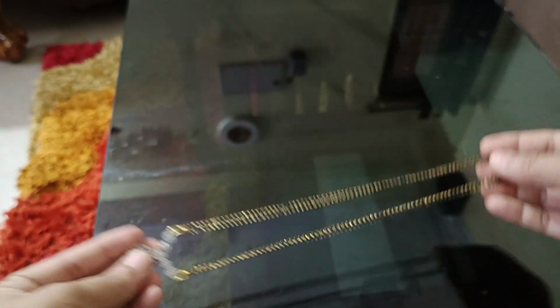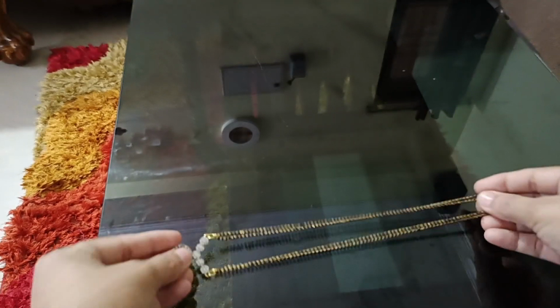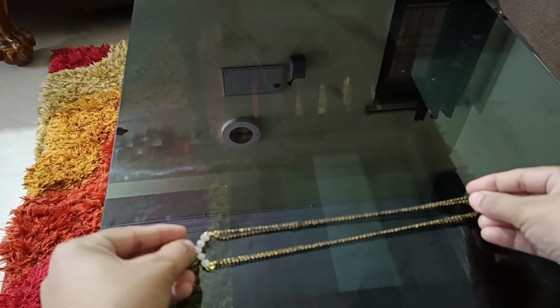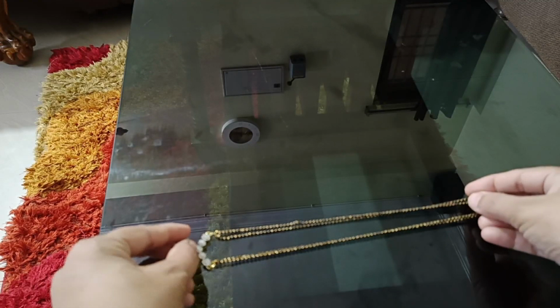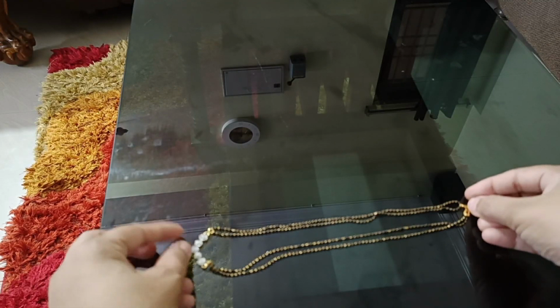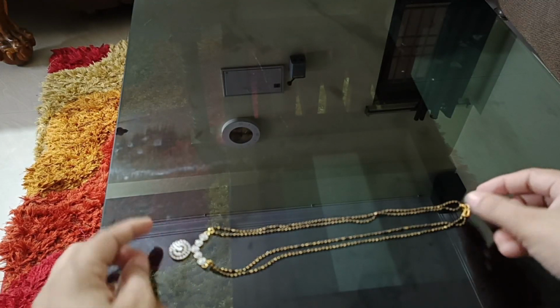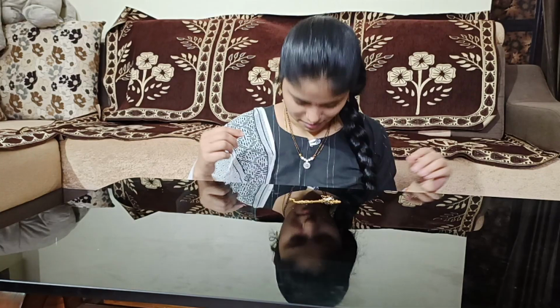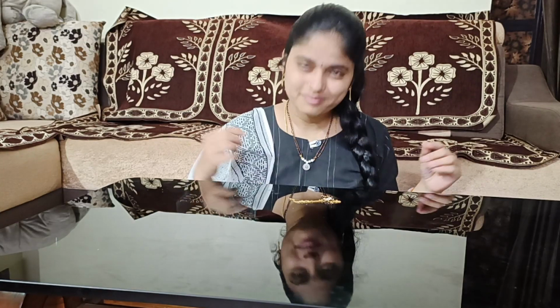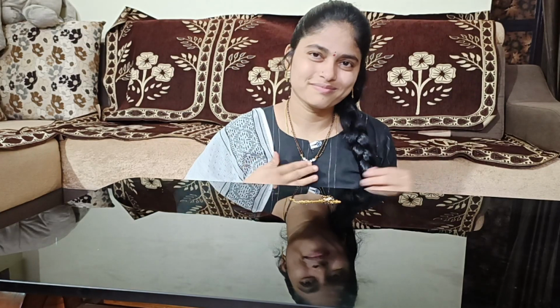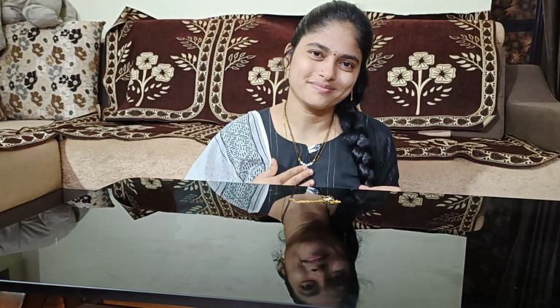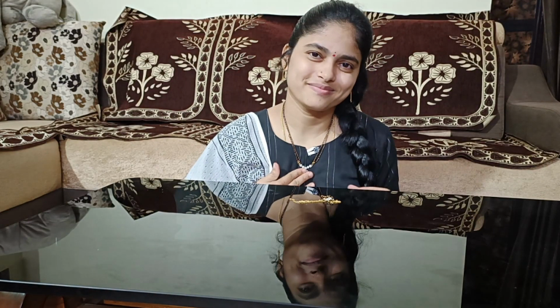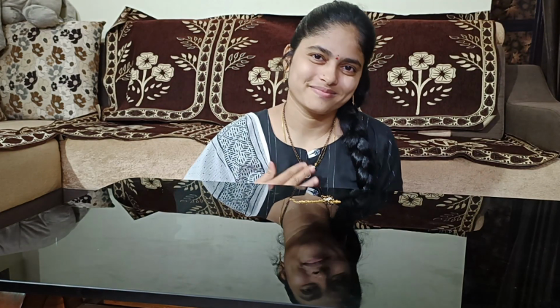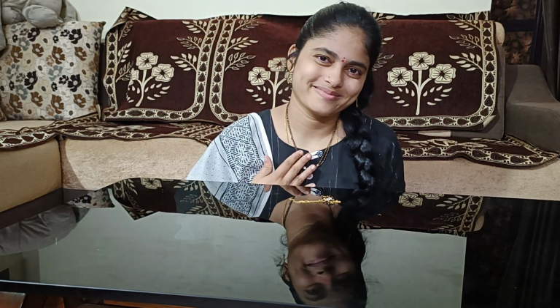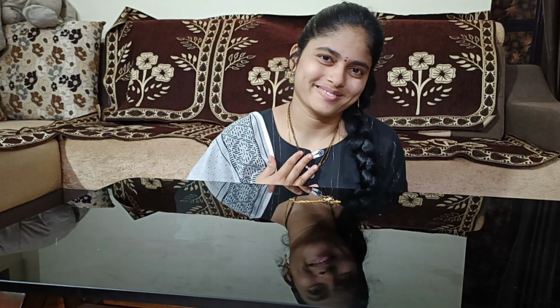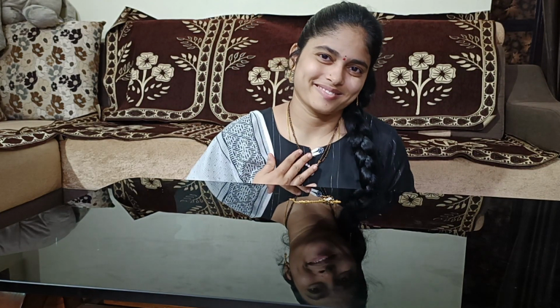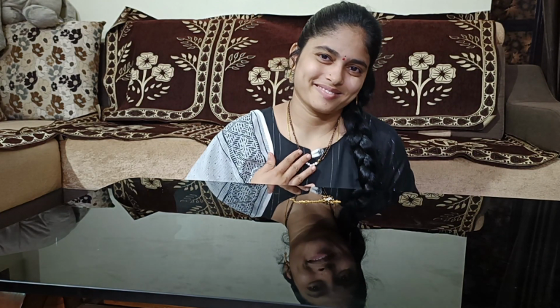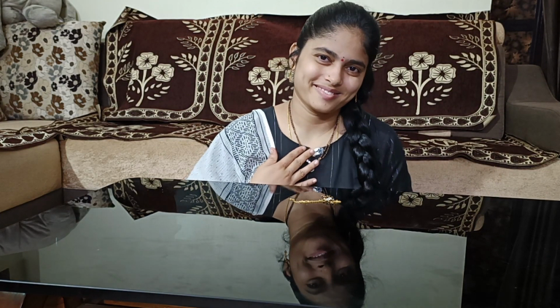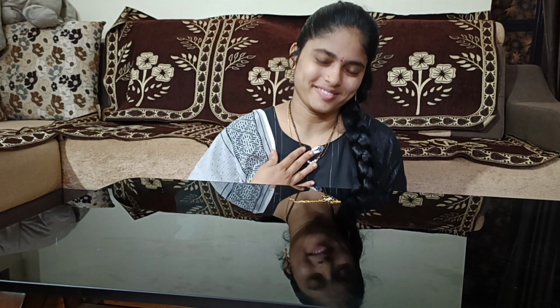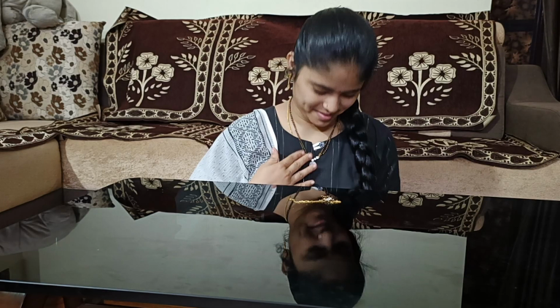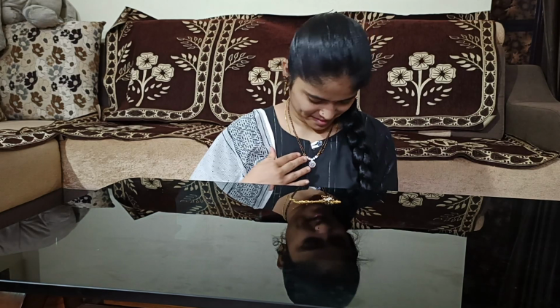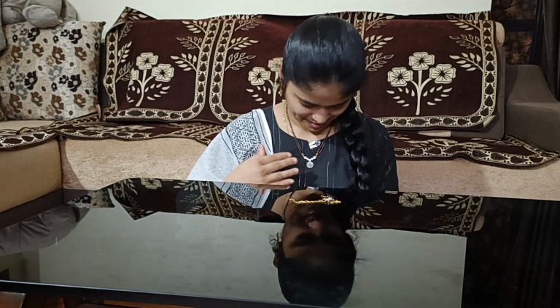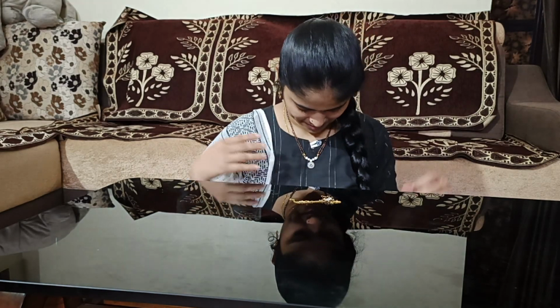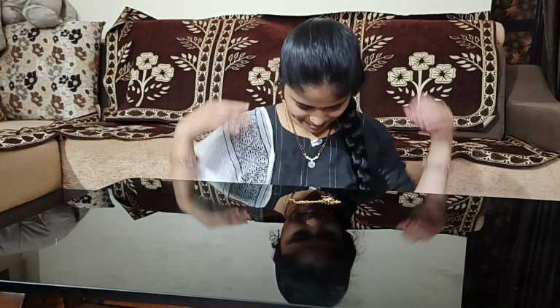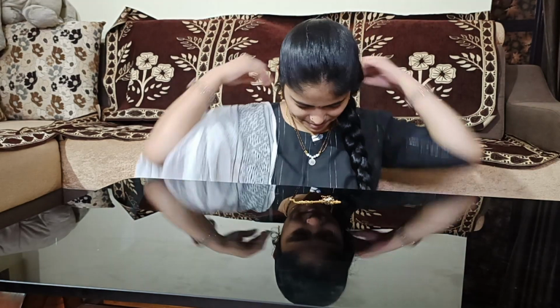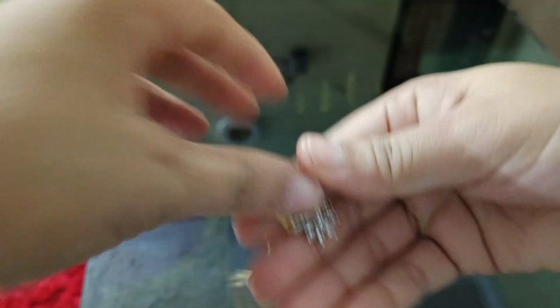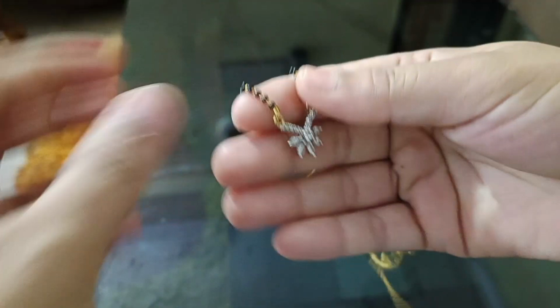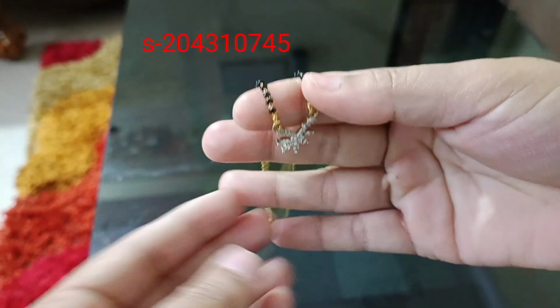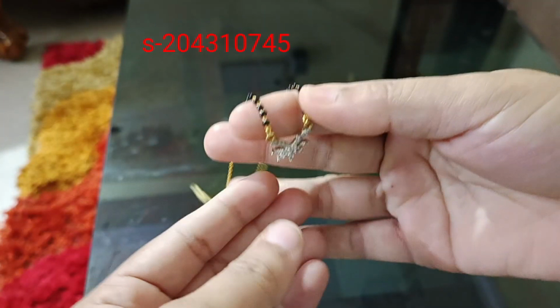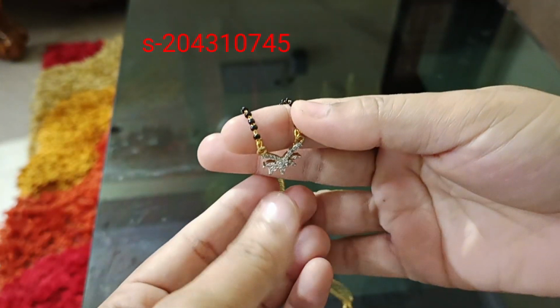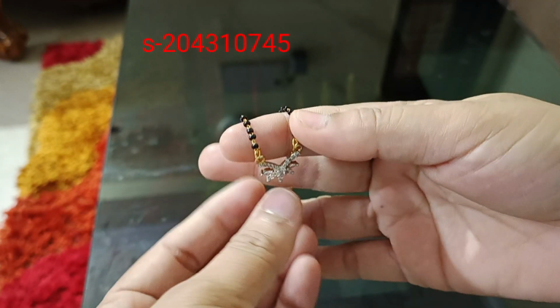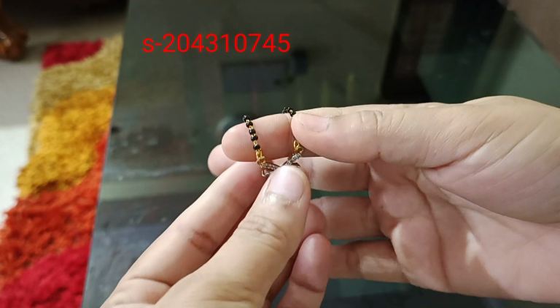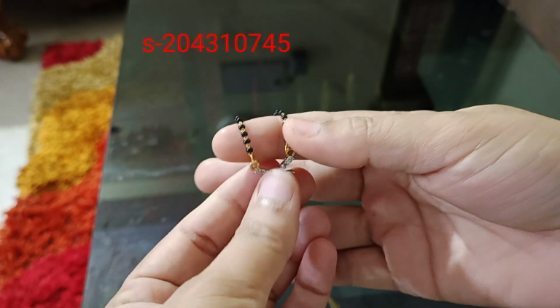The price is $145. Gold plated fancy mangal sutra with white stone lockets. The lockets are very nice. The flower design is very nice. The white stones are very simple.